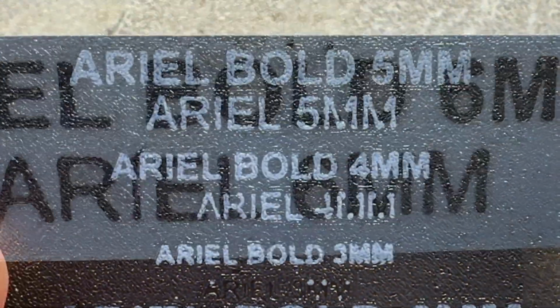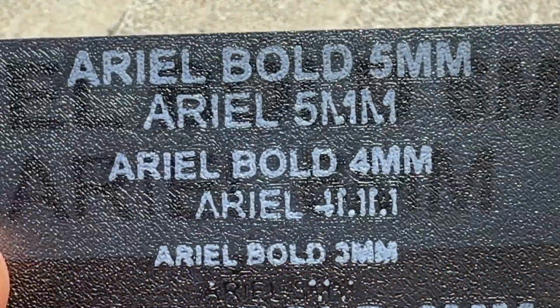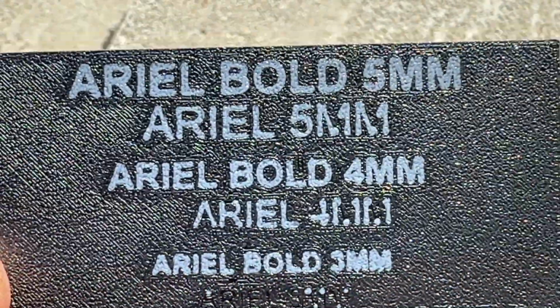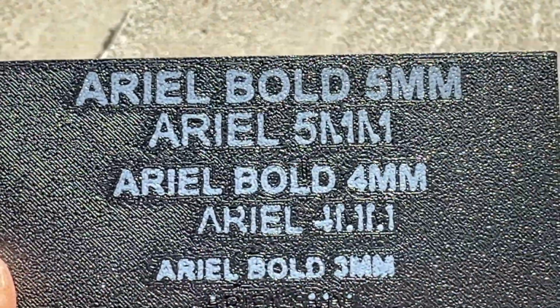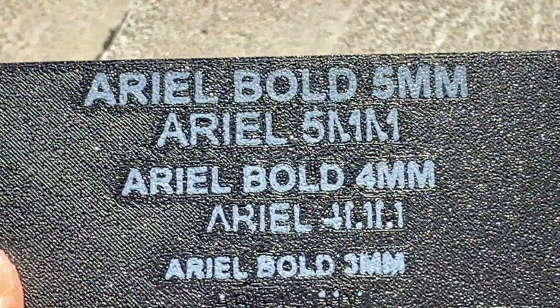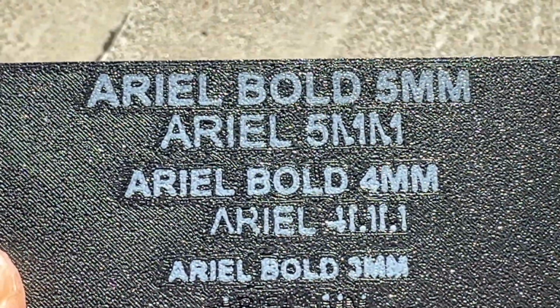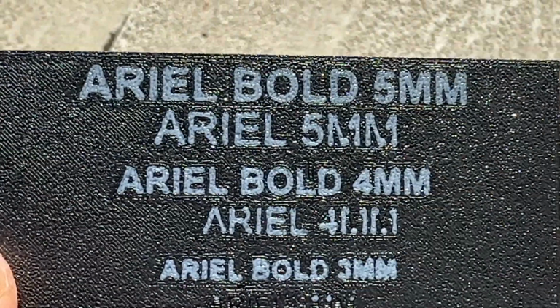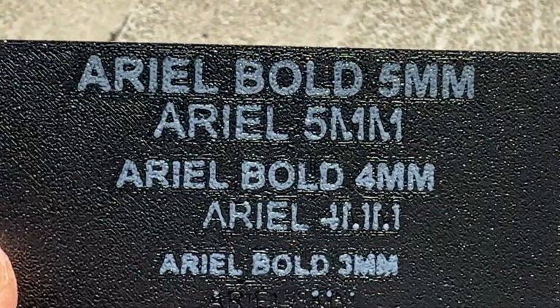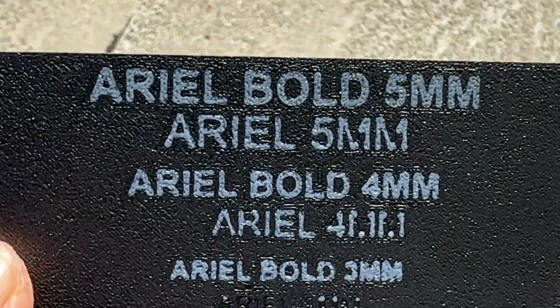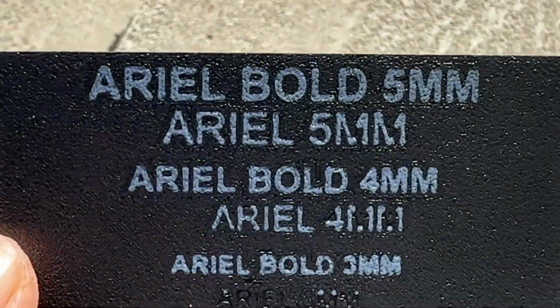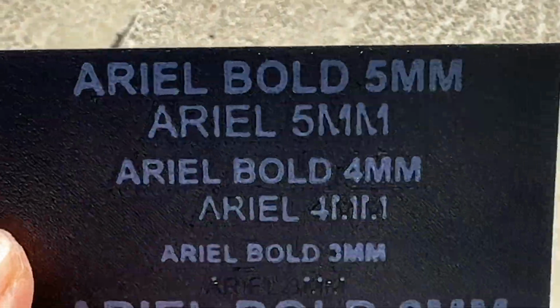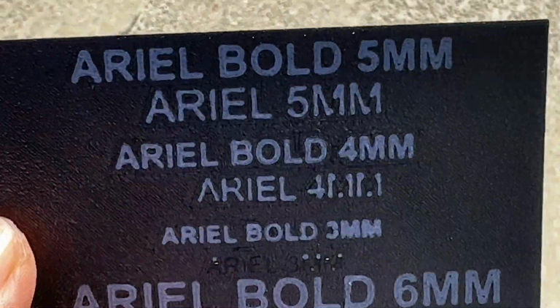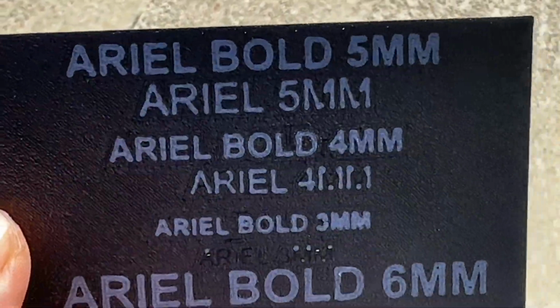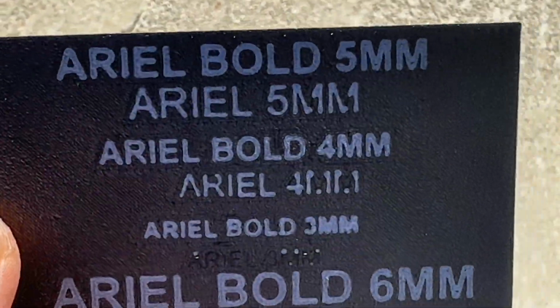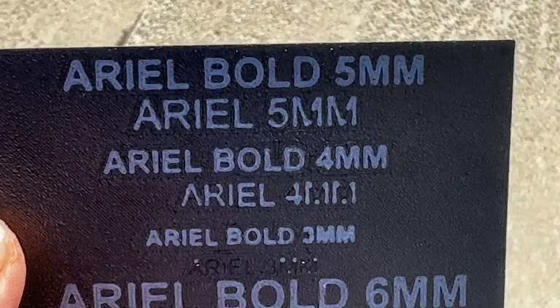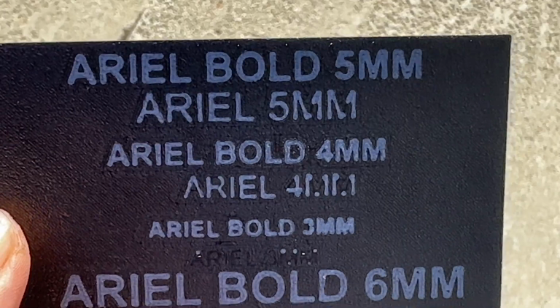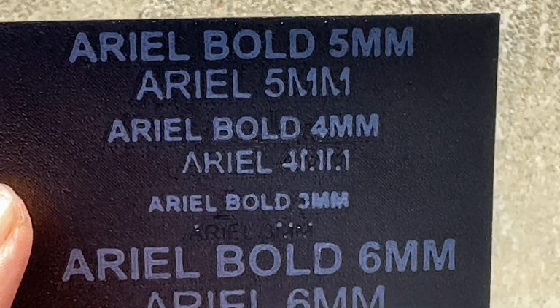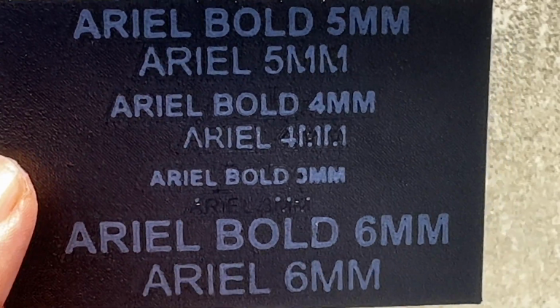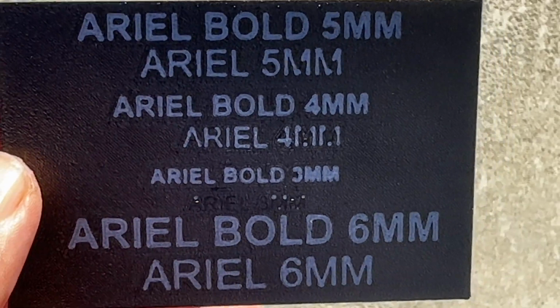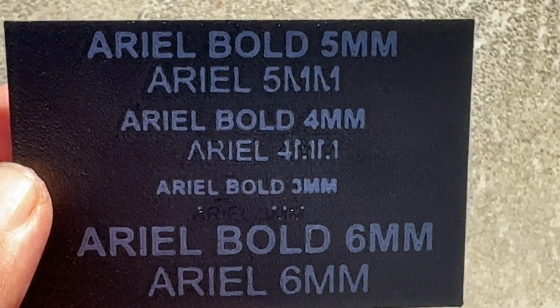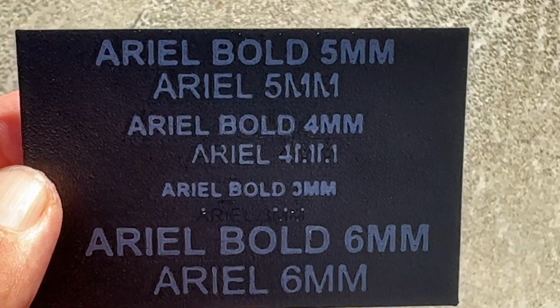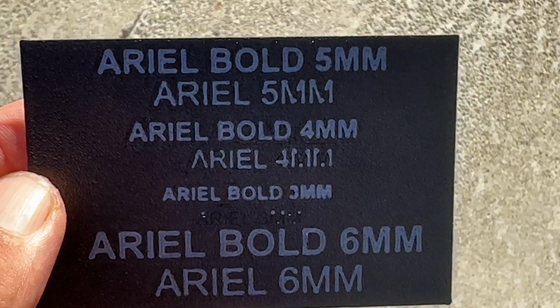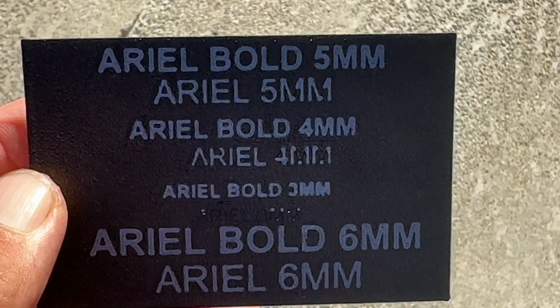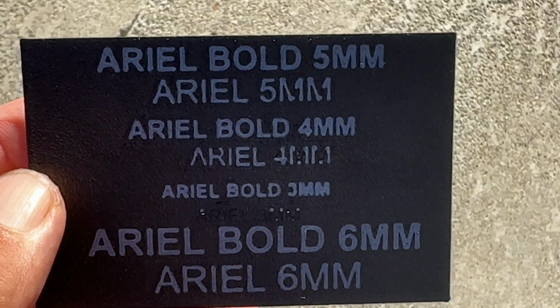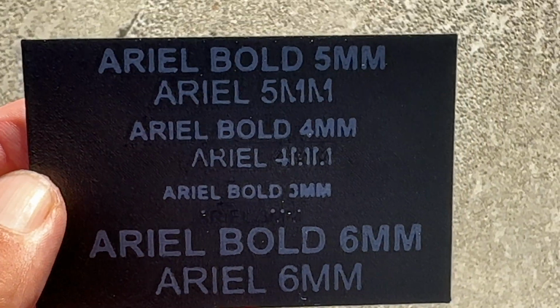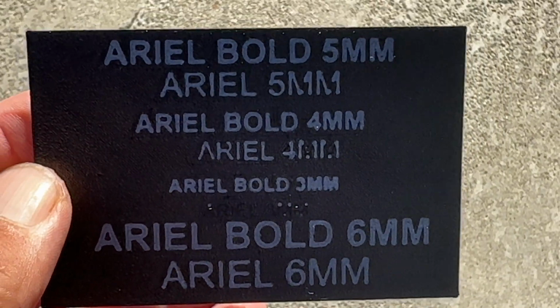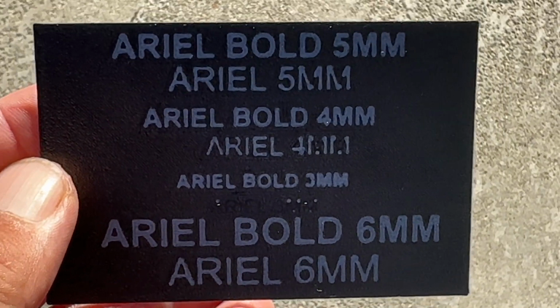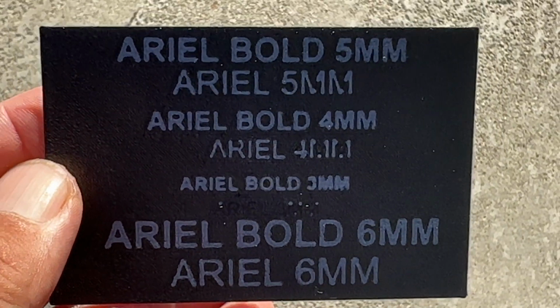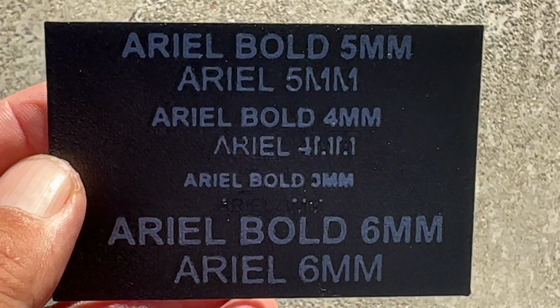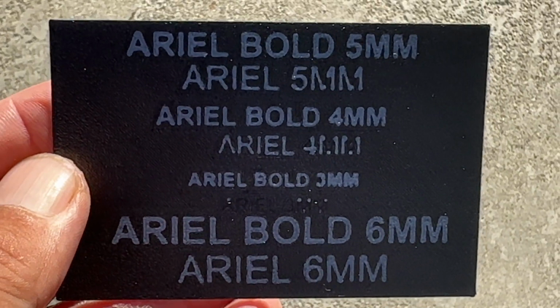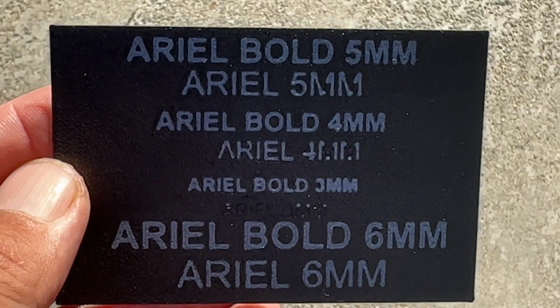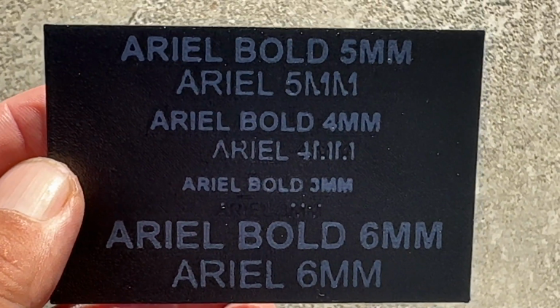If anyone out there has a better method for adding text to the bottom of a print, please let me know in the comment section below. Thanks for watching.